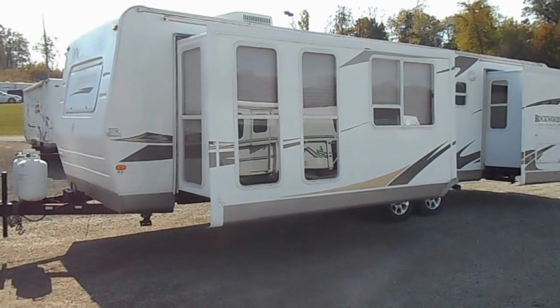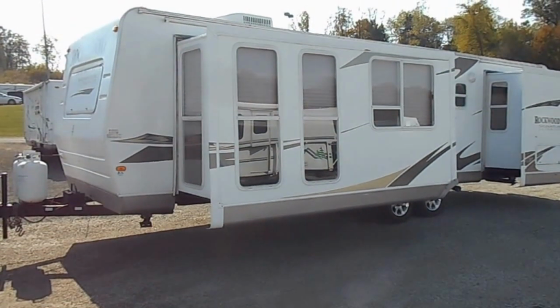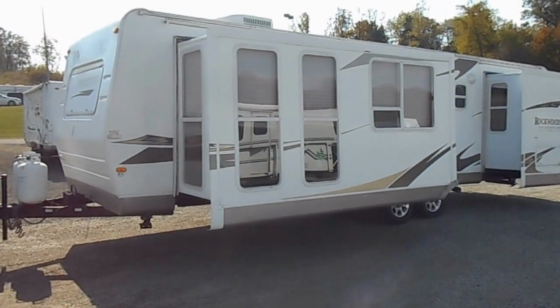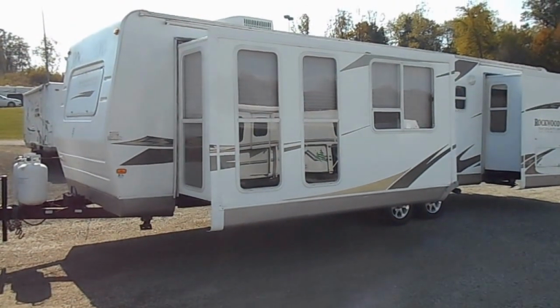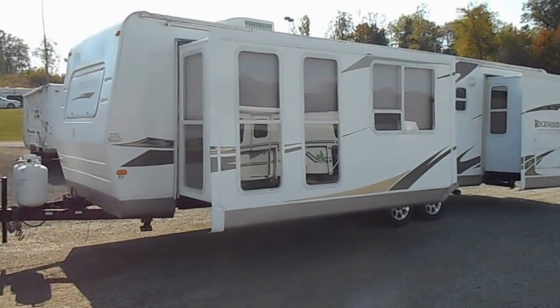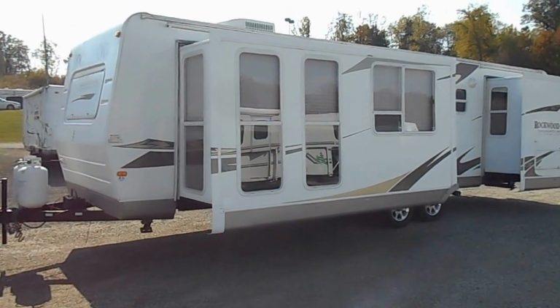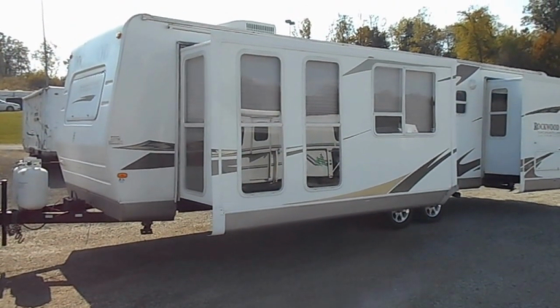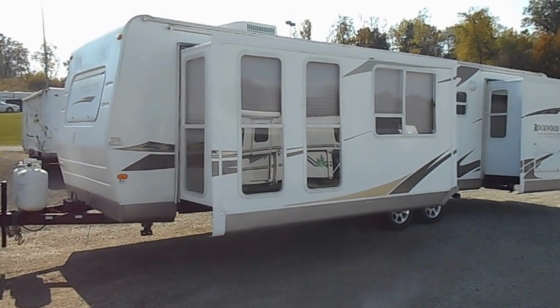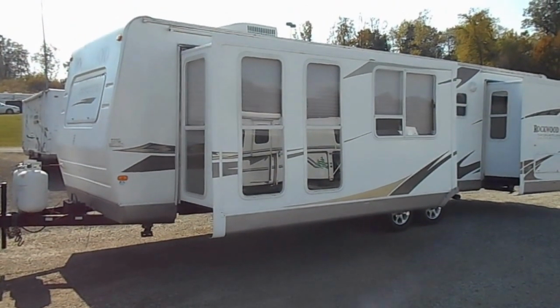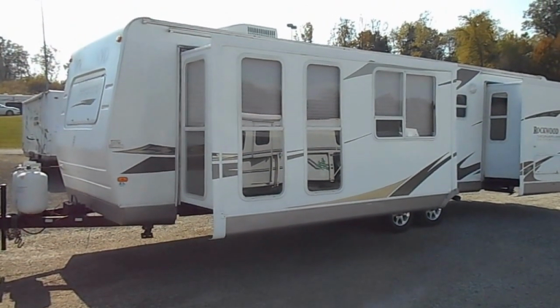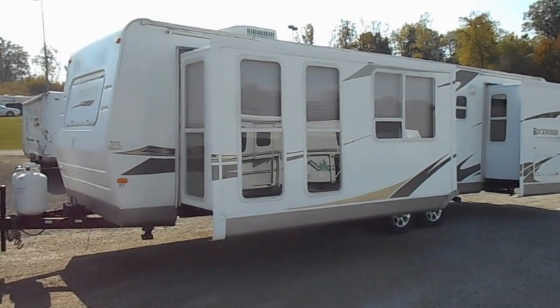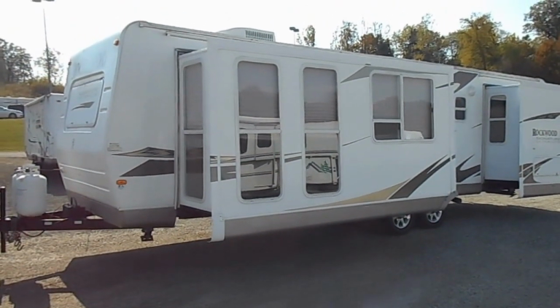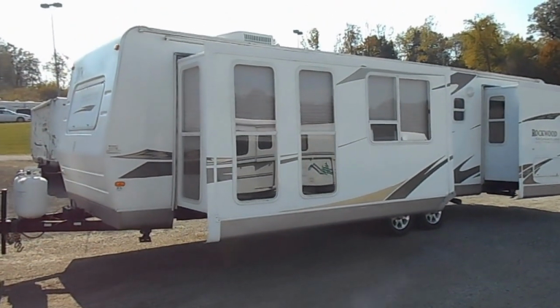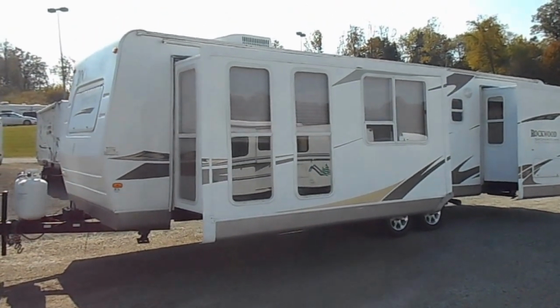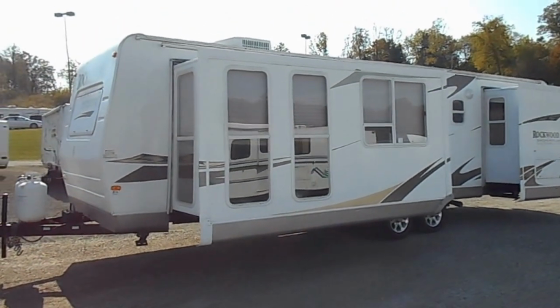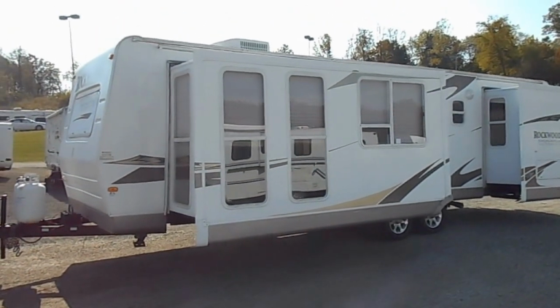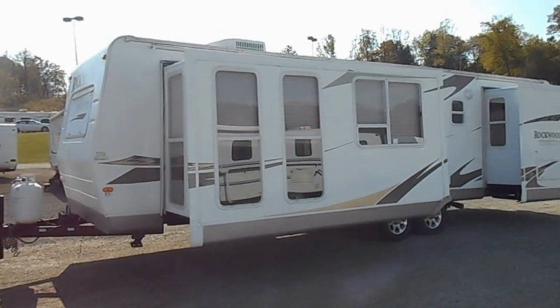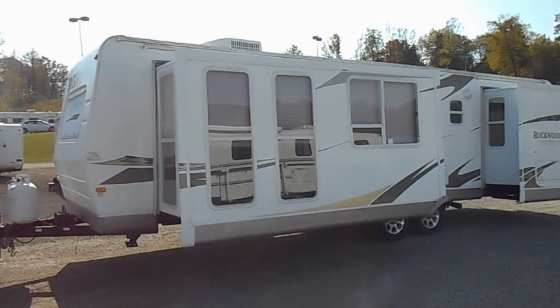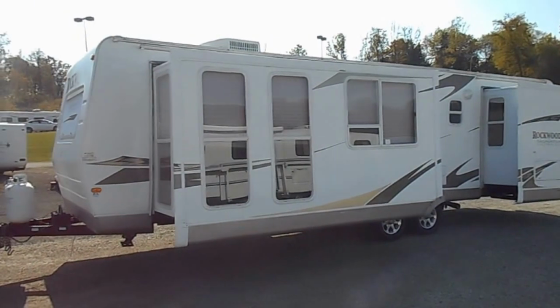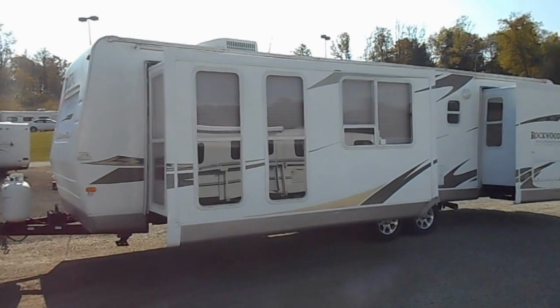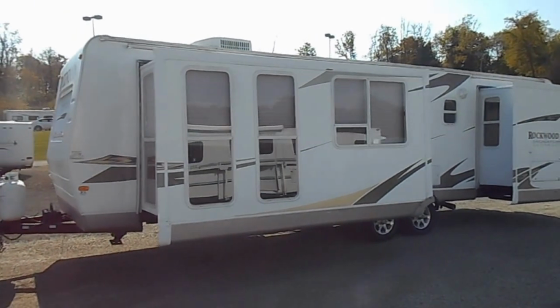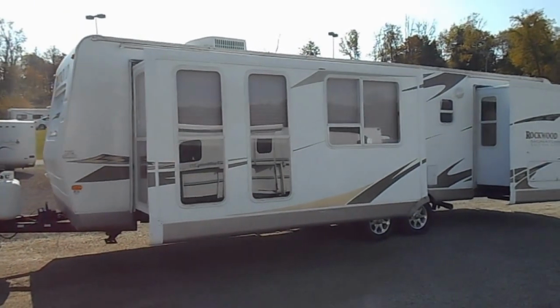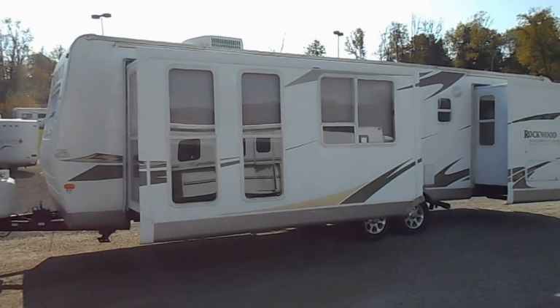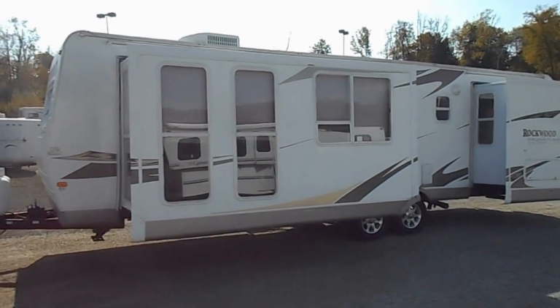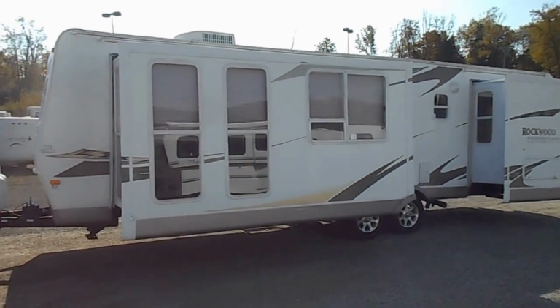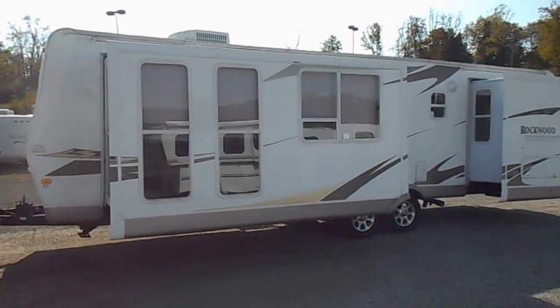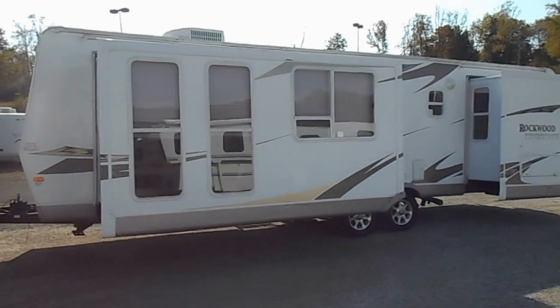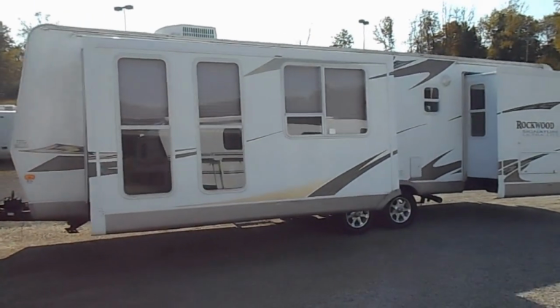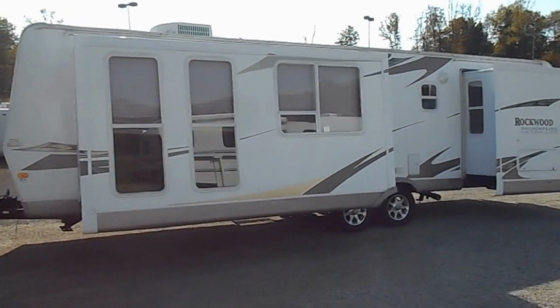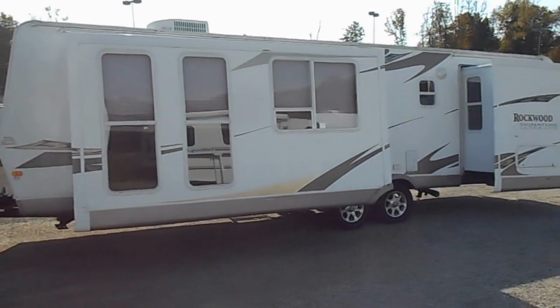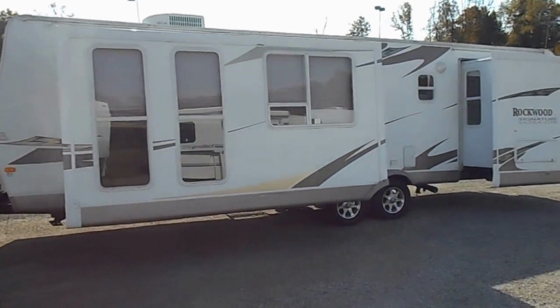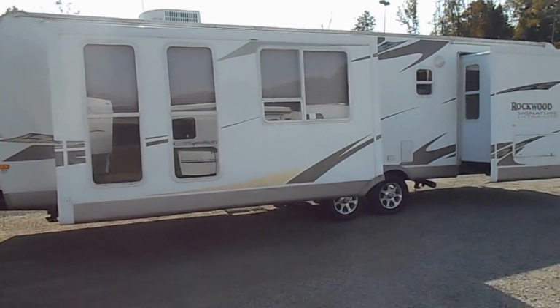Welcome to Forest Z's RVs. Today what we have for sale is a 2008 Forest River Rockwood 8315 BSS.